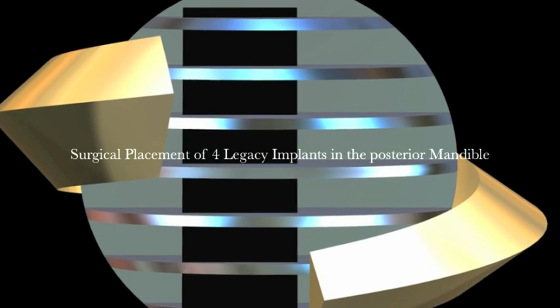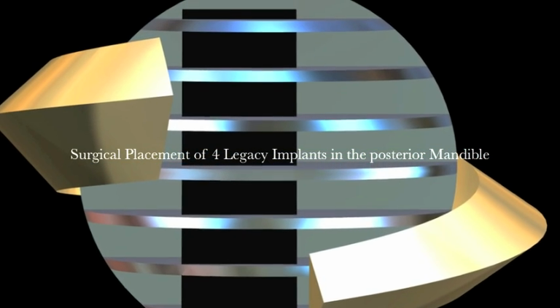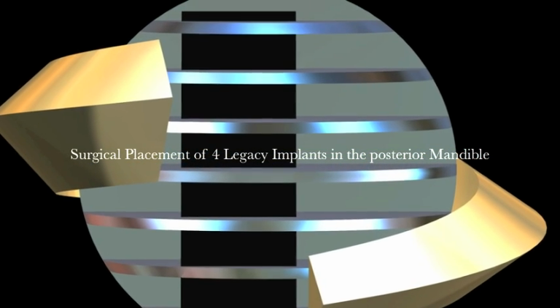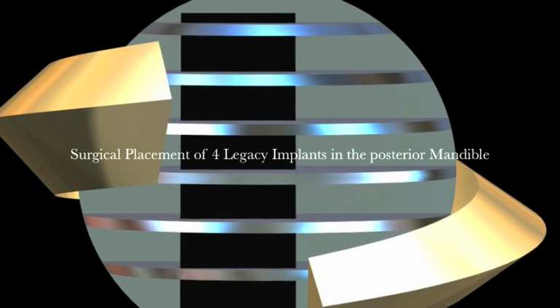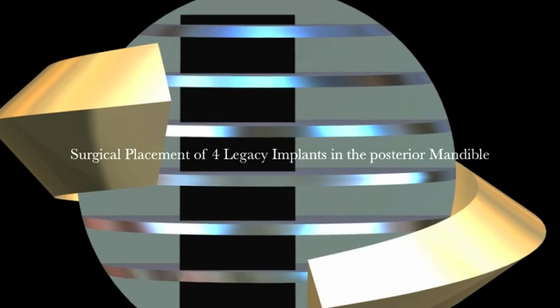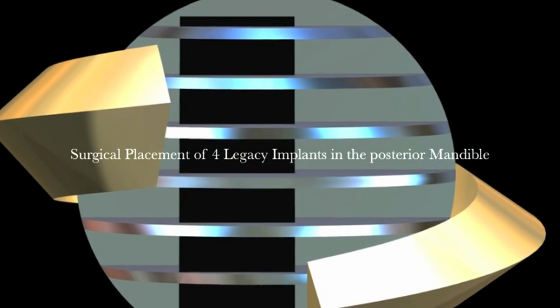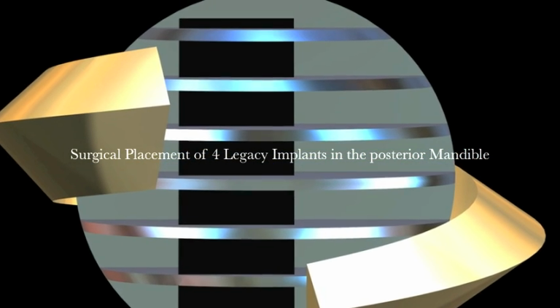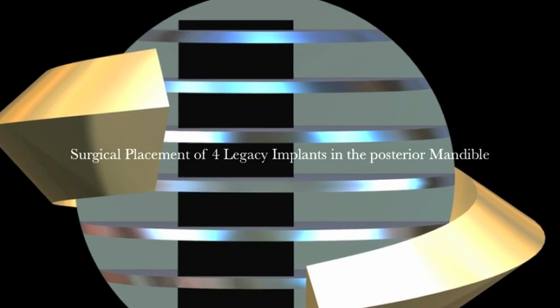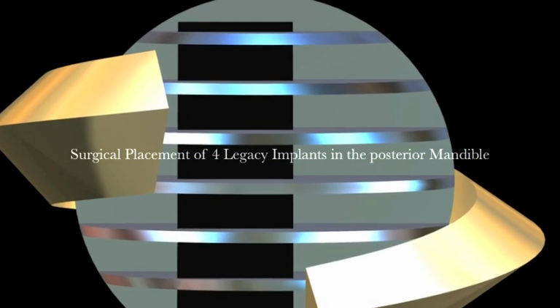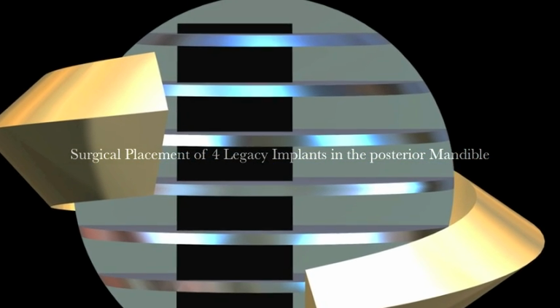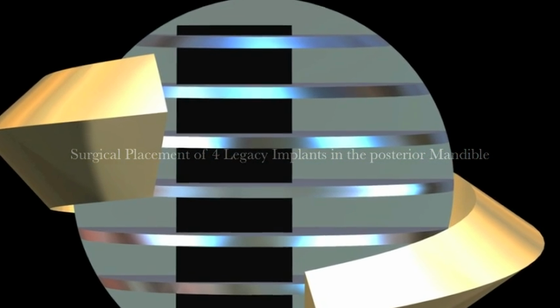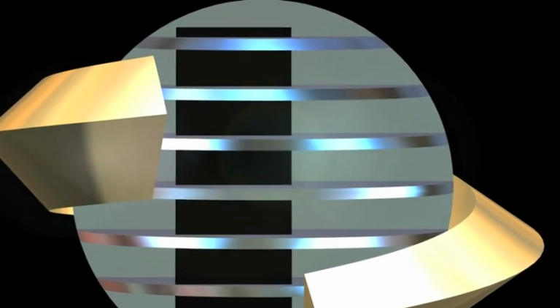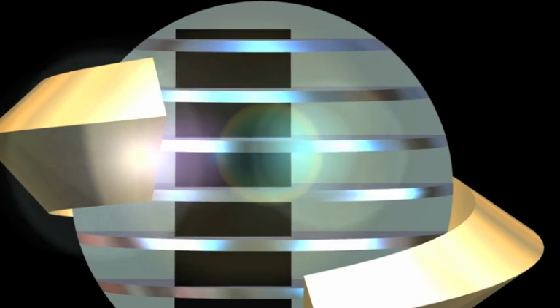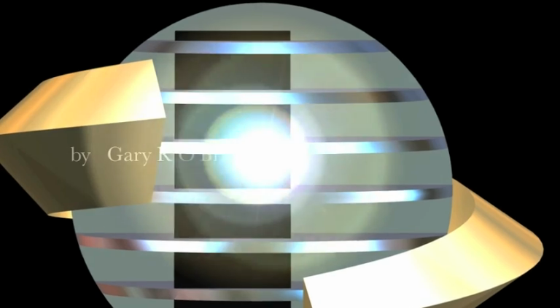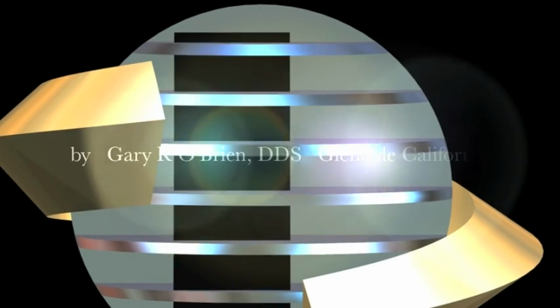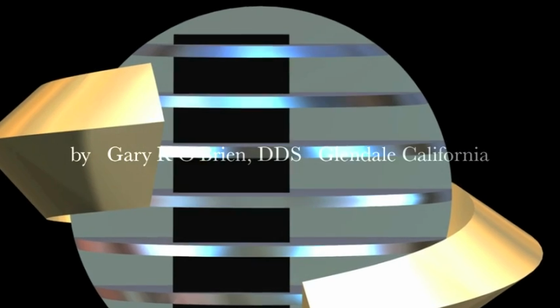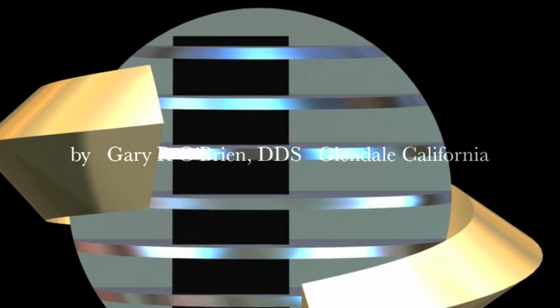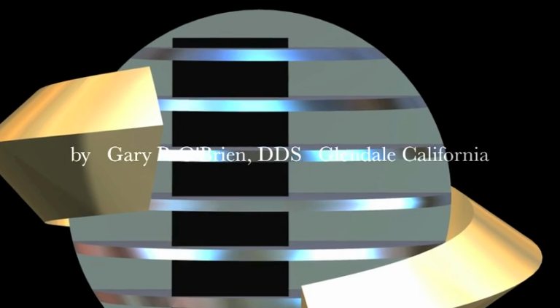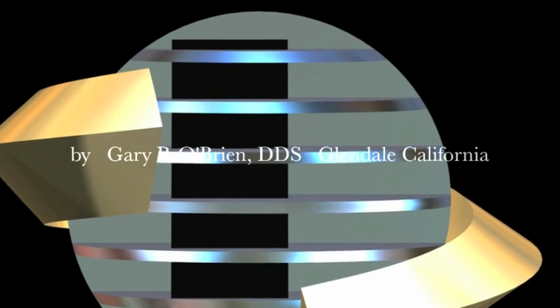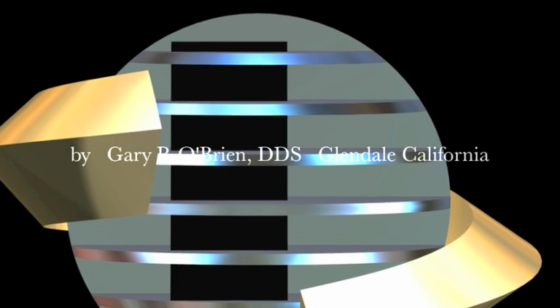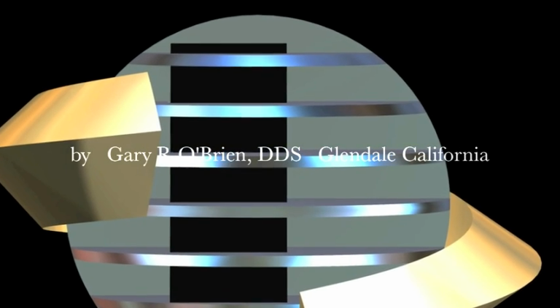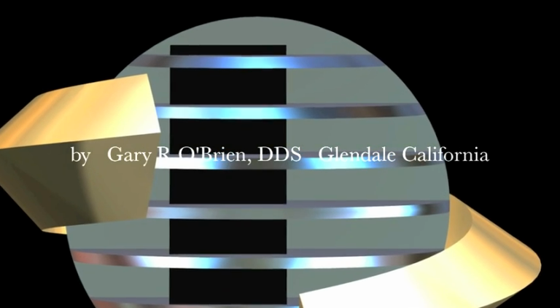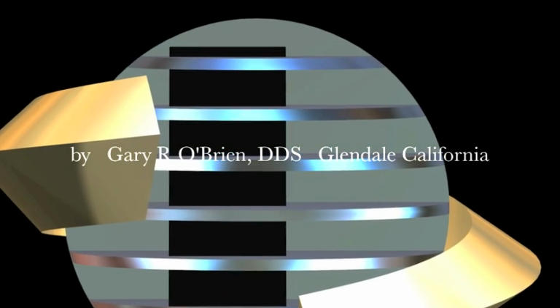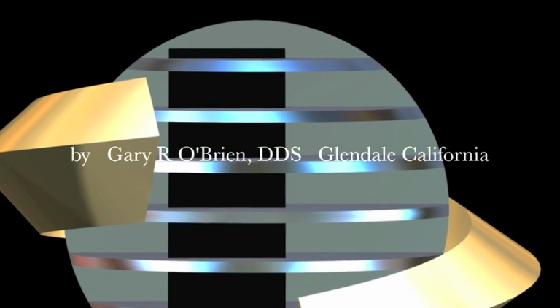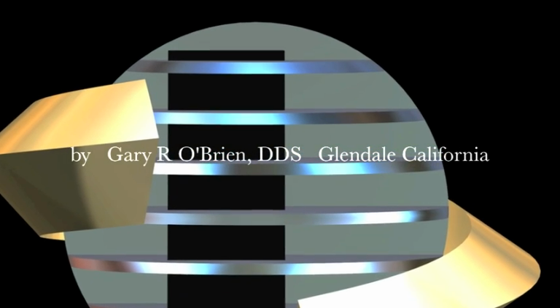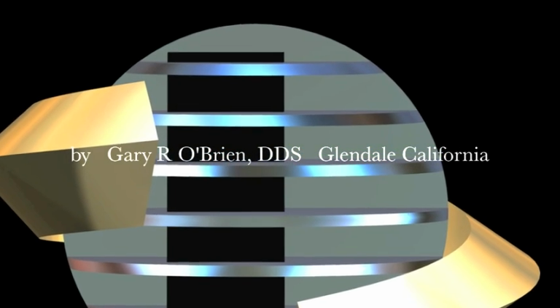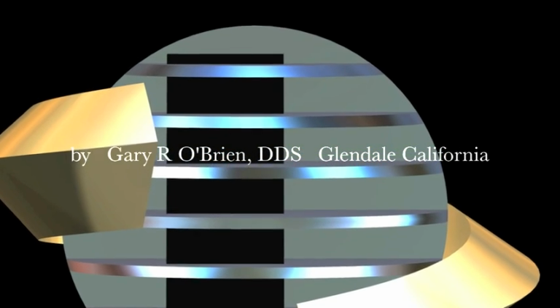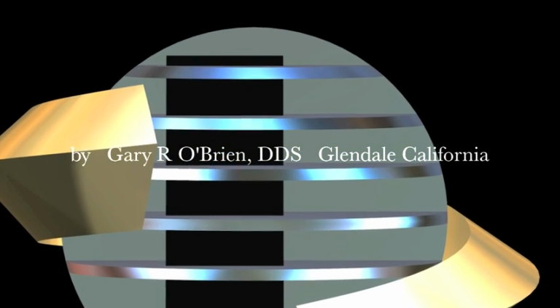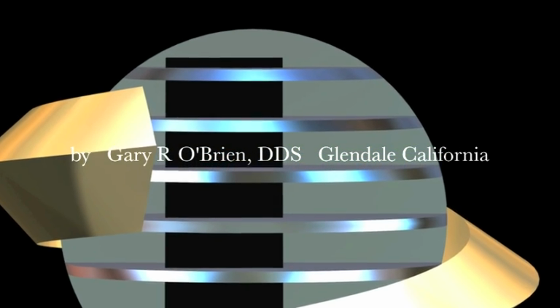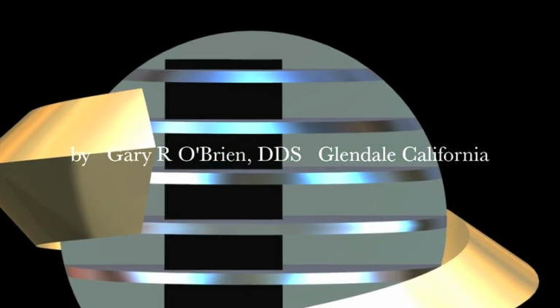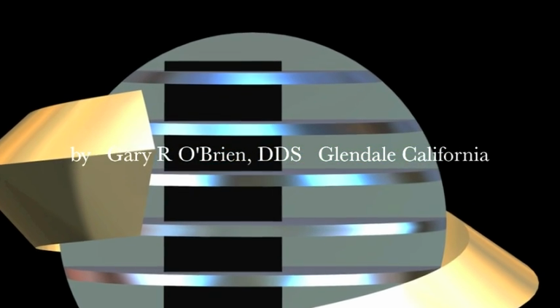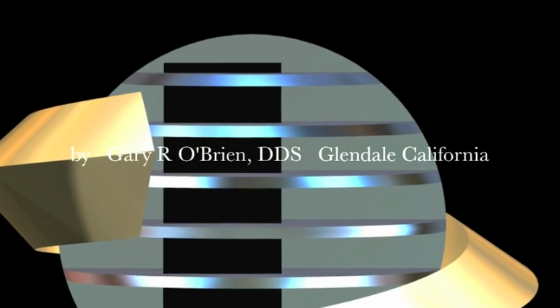This is Dr. Gary O'Brien. In this video, we will be placing four Legacy III implants in the posterior mandible.